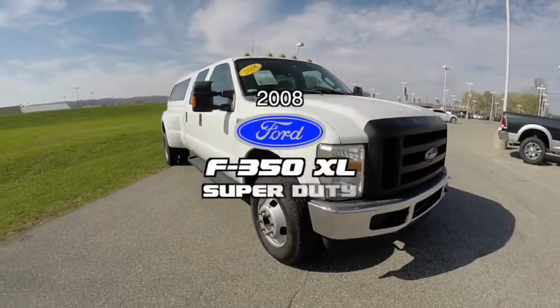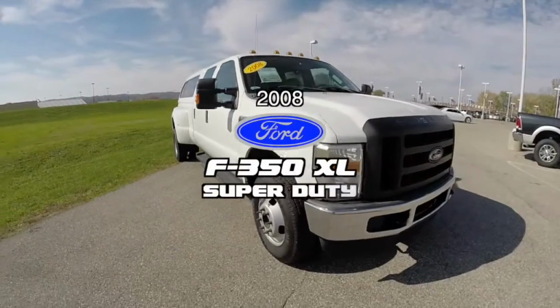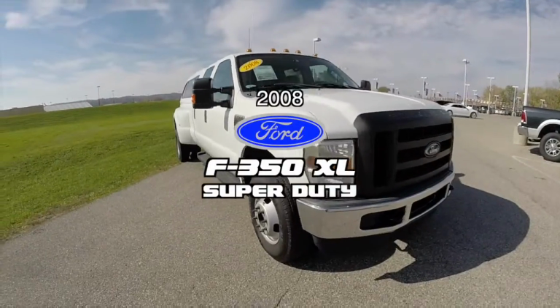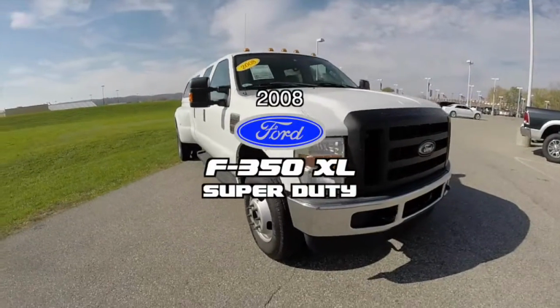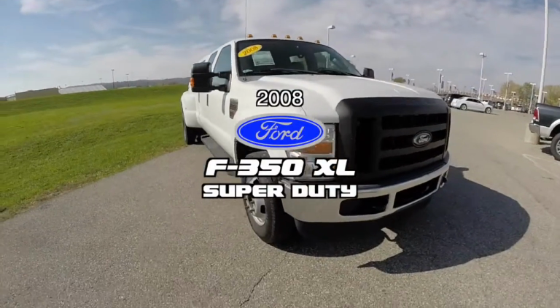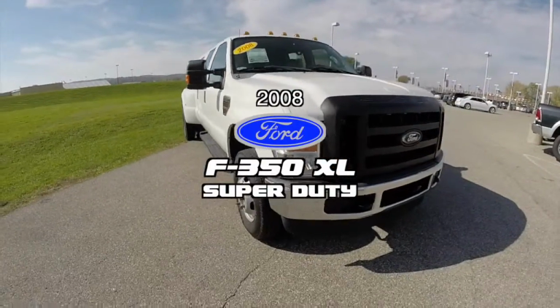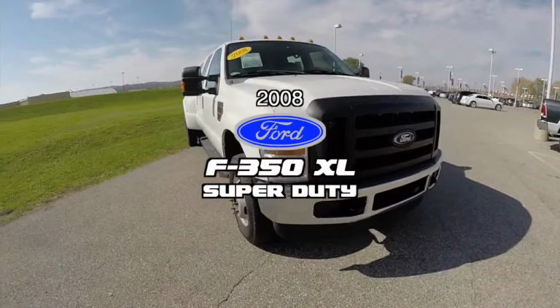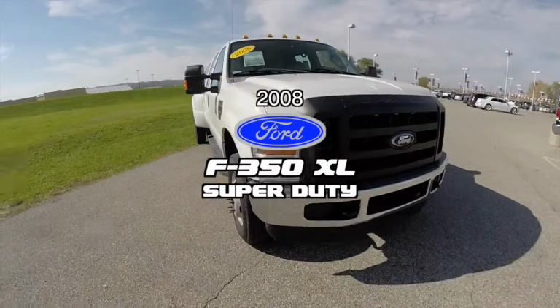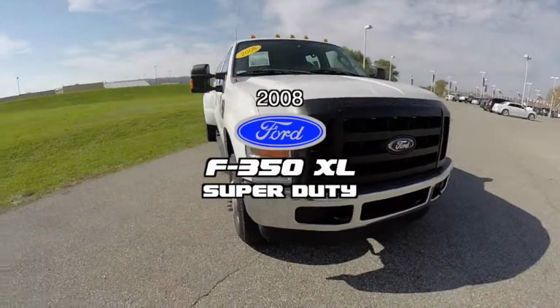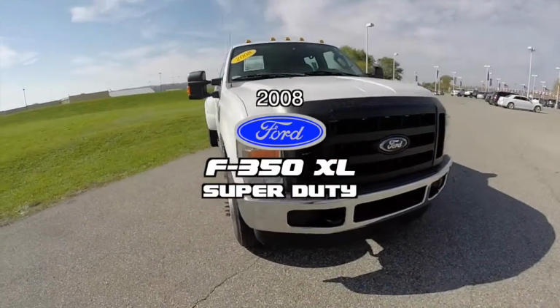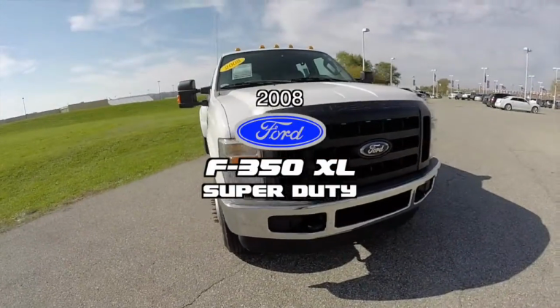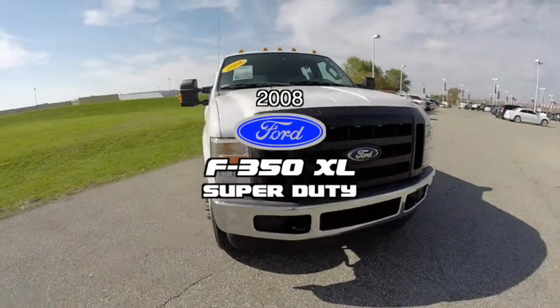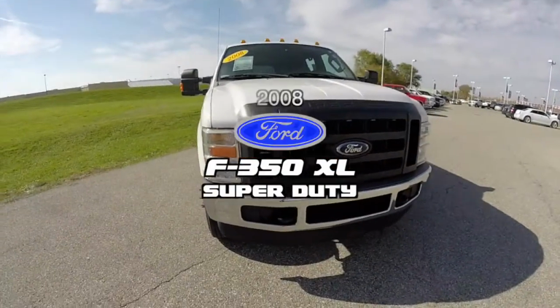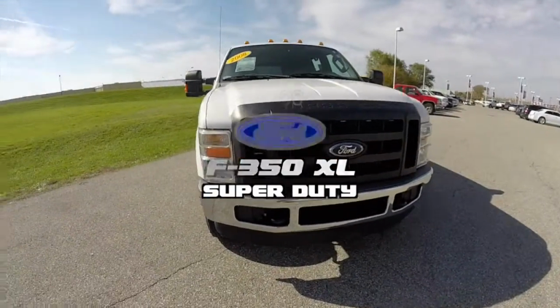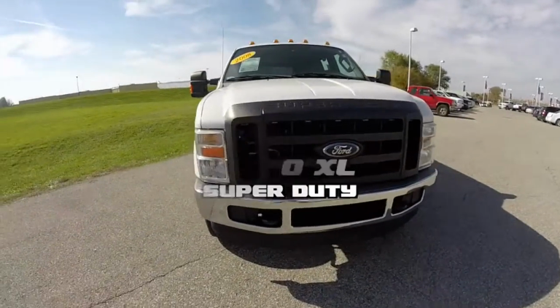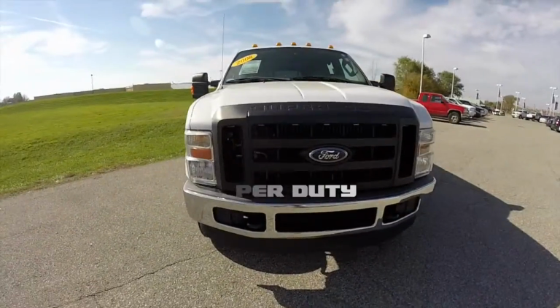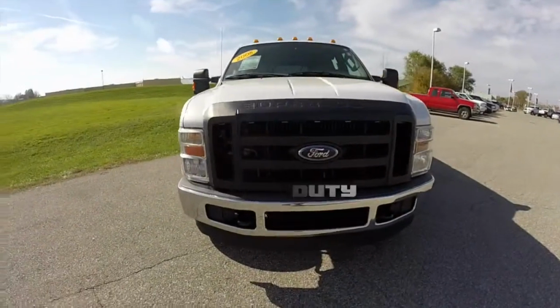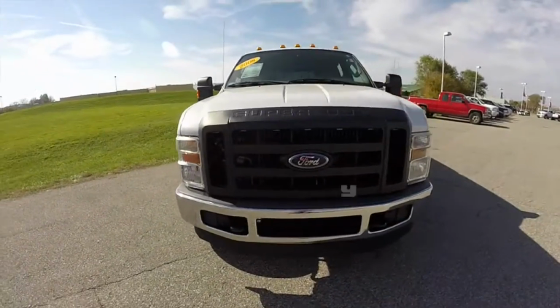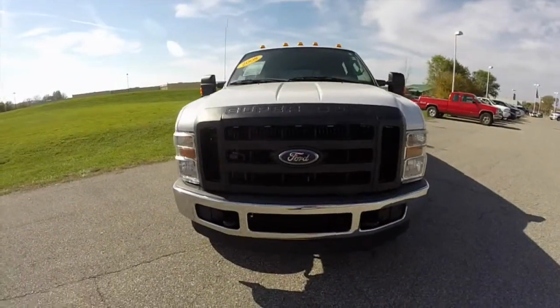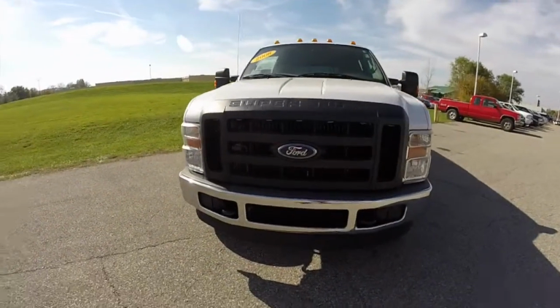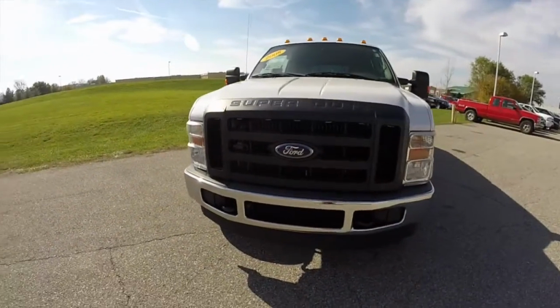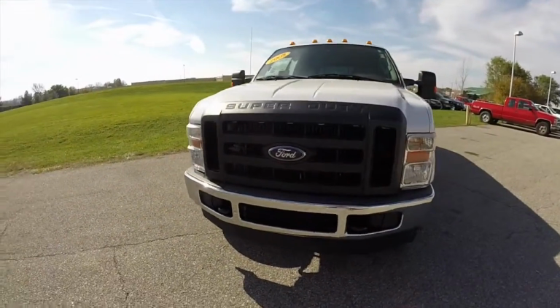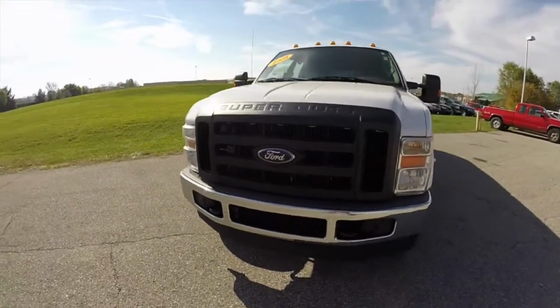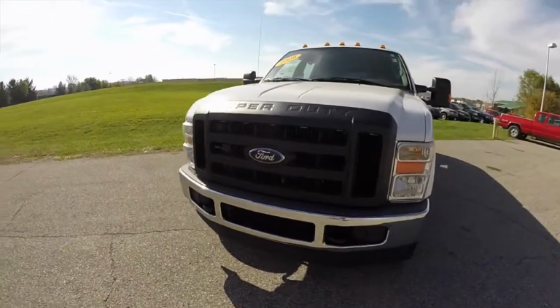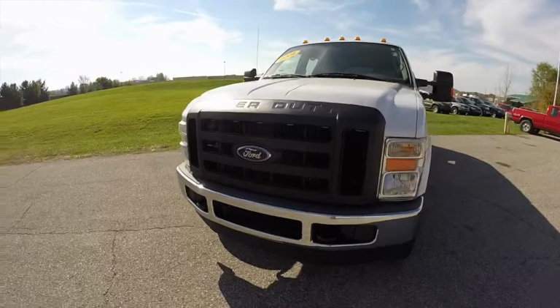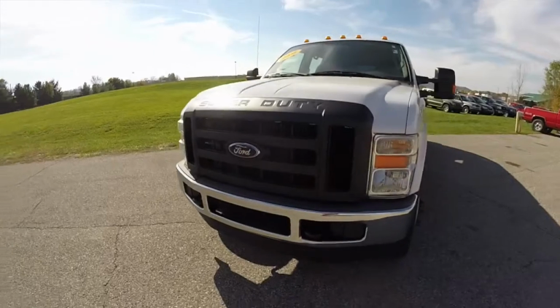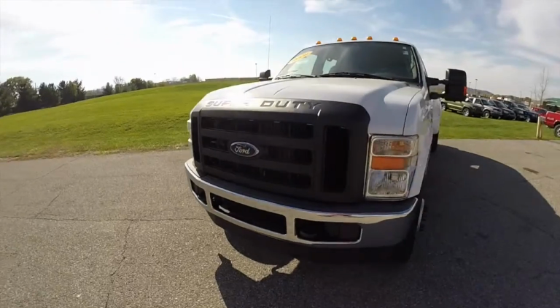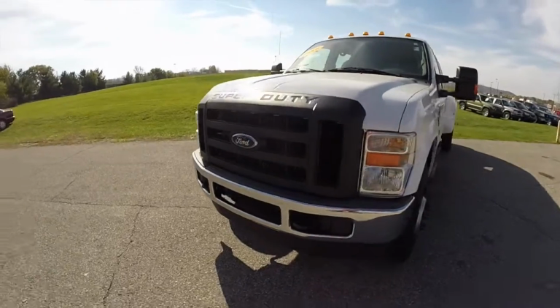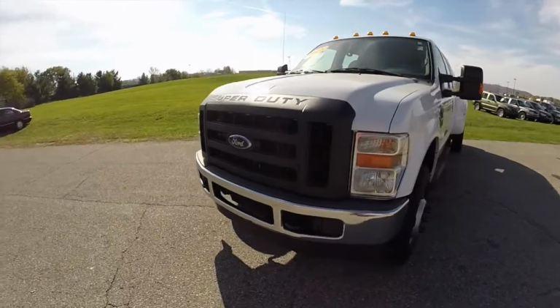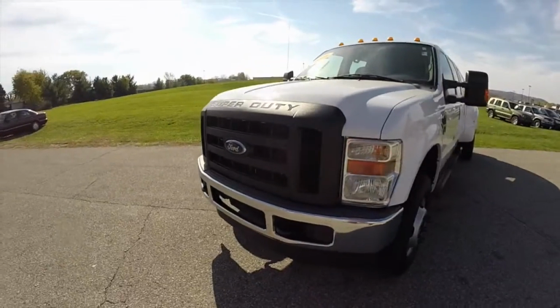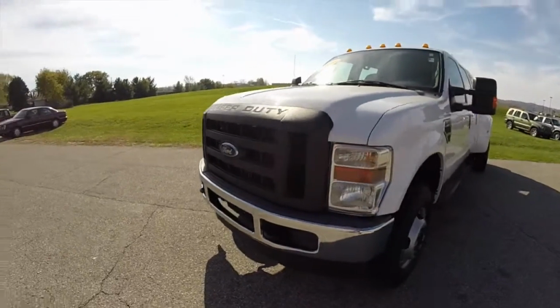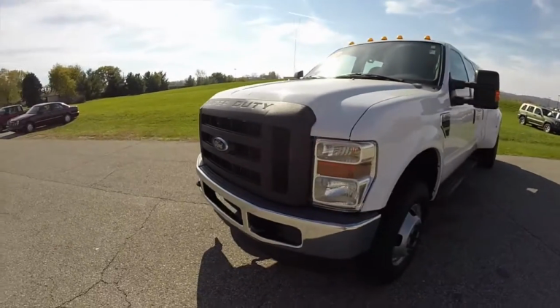Hello everyone. Today we're going to take a quick walk around look at this 2008 Ford F-350 Super Duty.